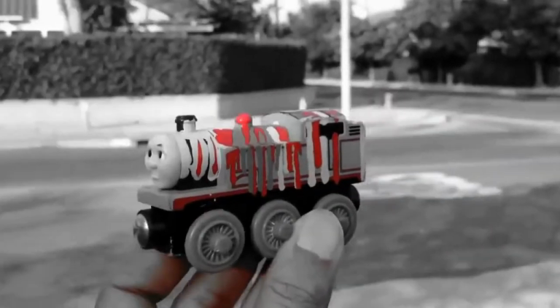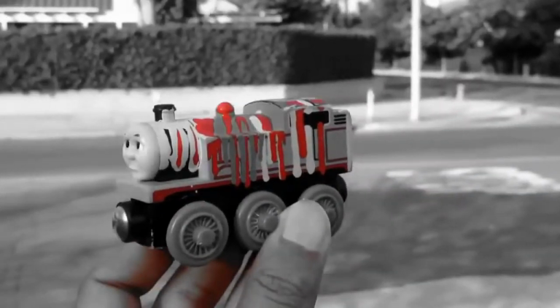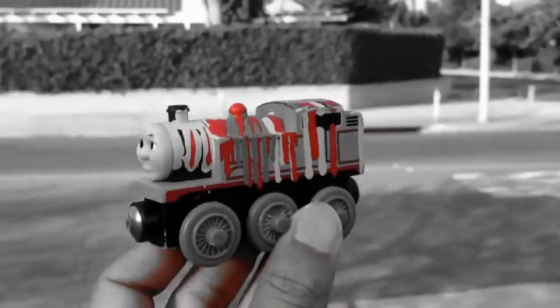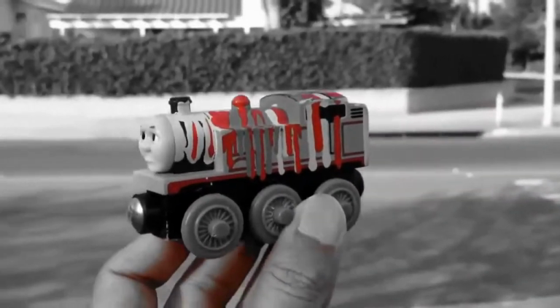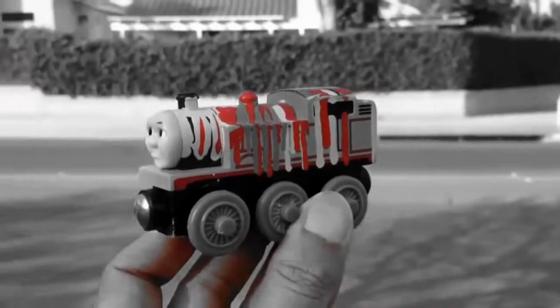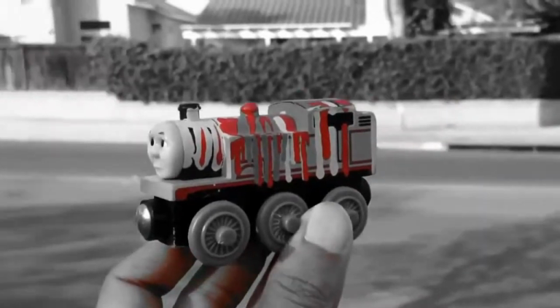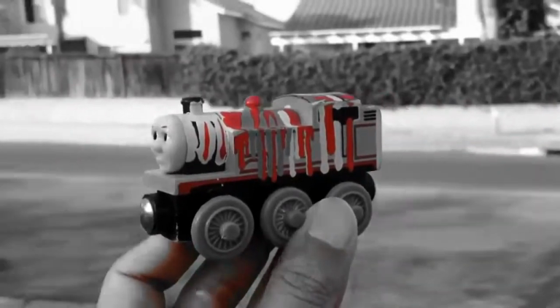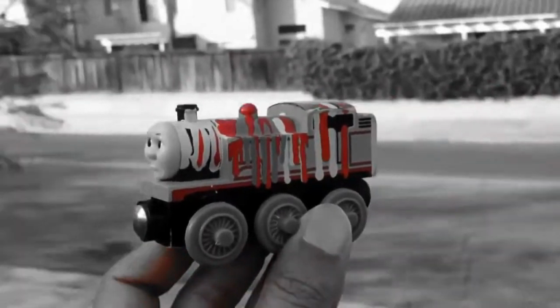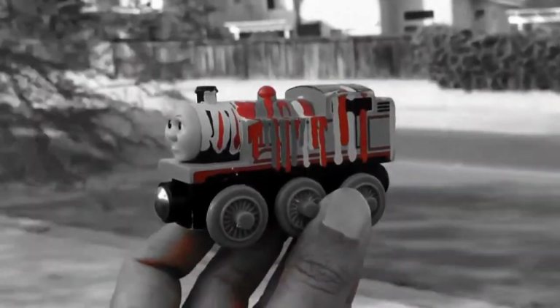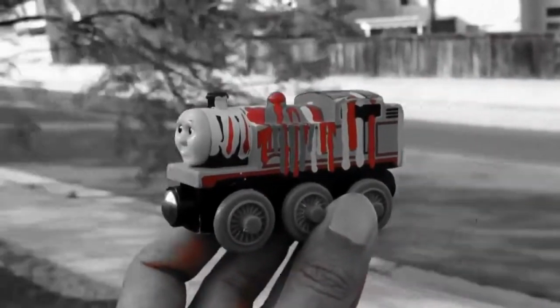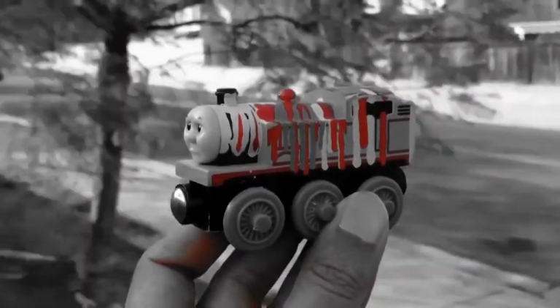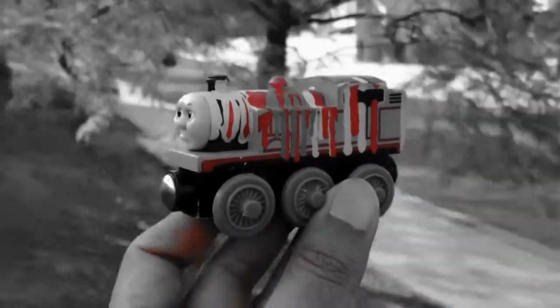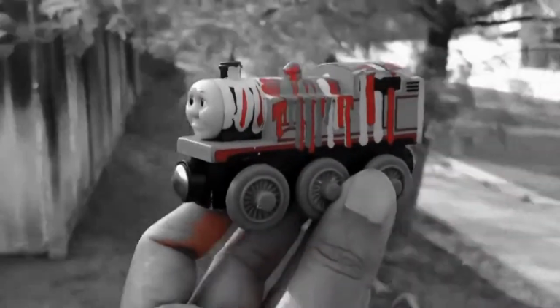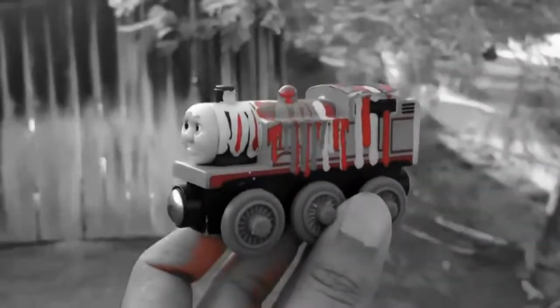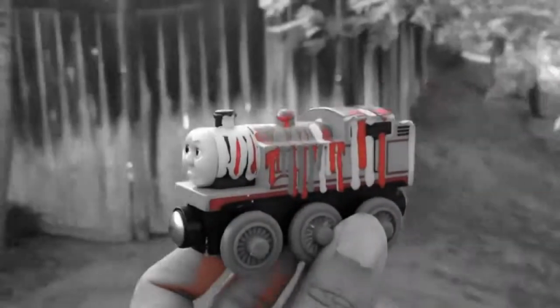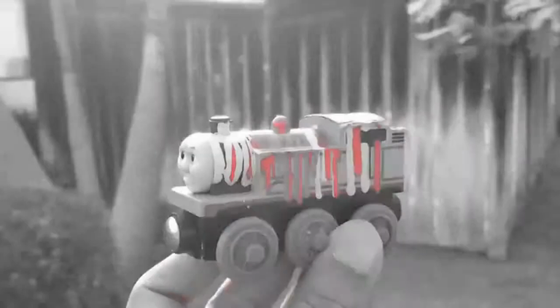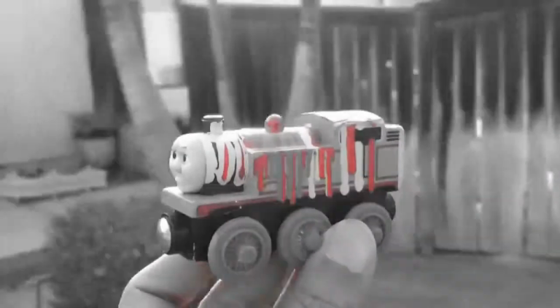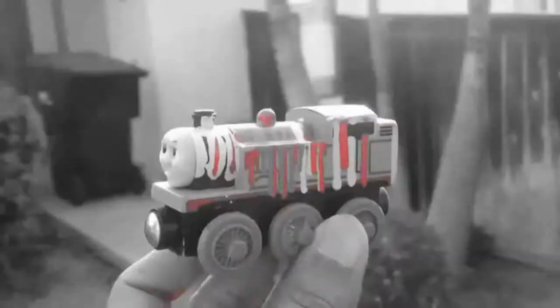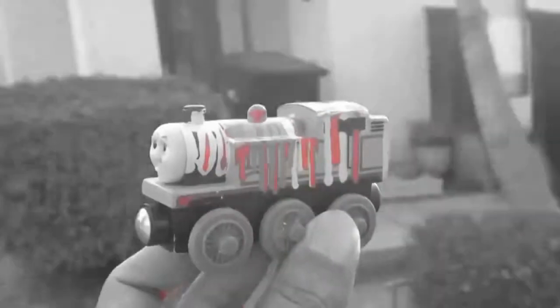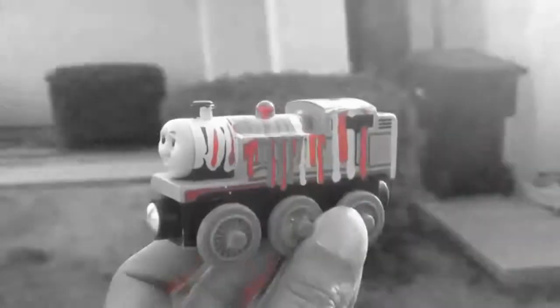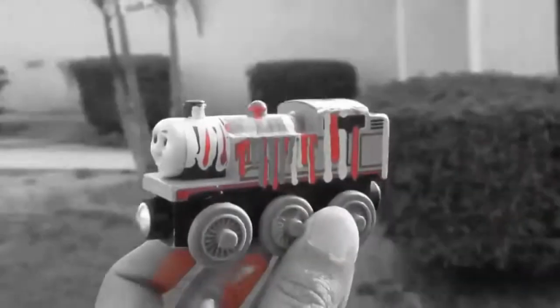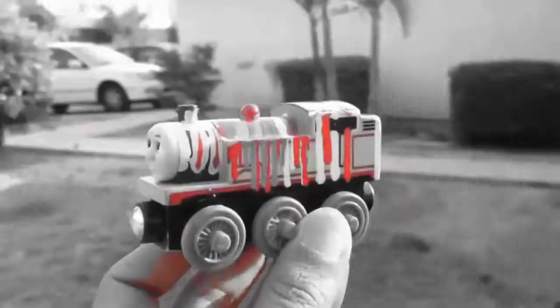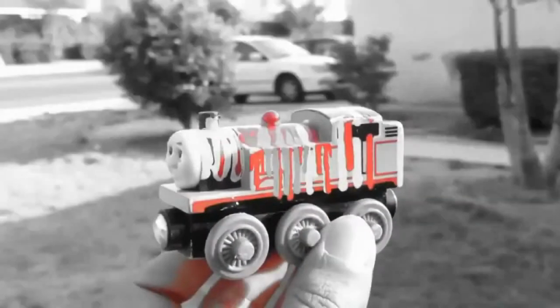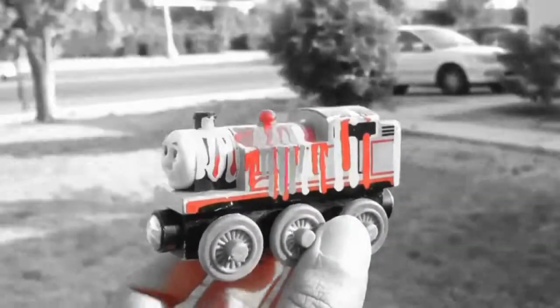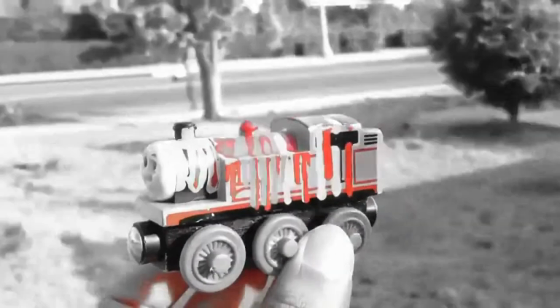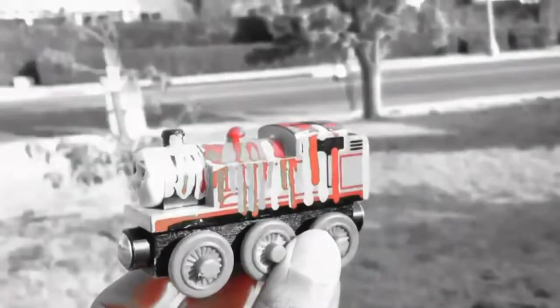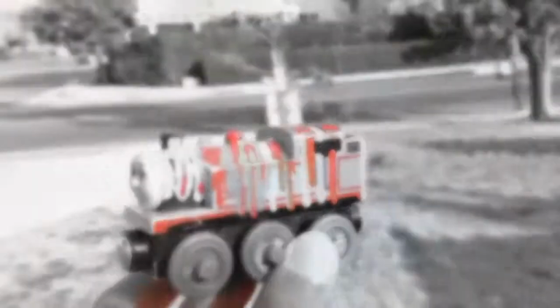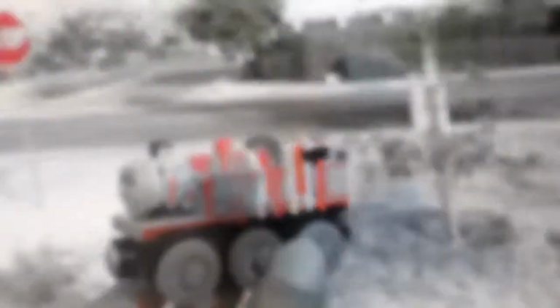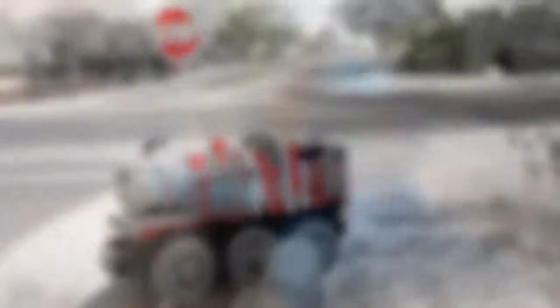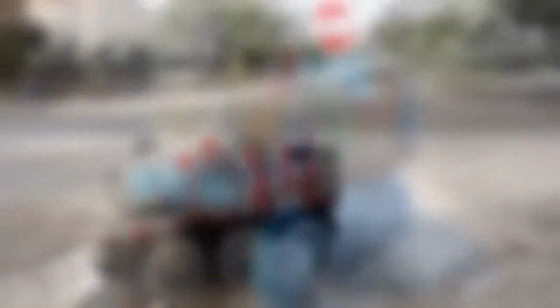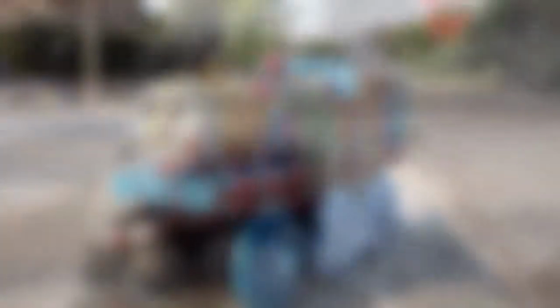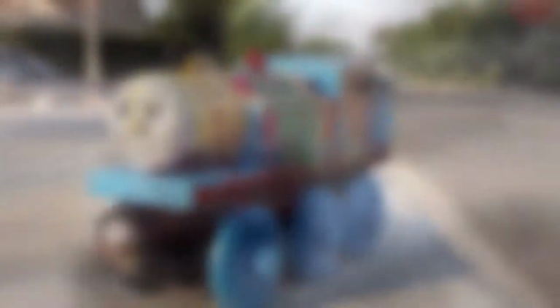Just wanna see how it looks with its red color. This is how it's gonna look.